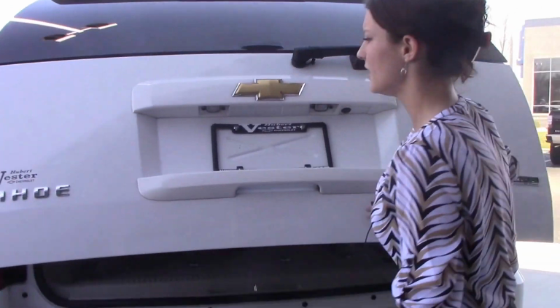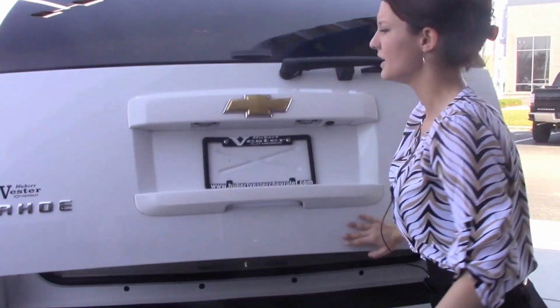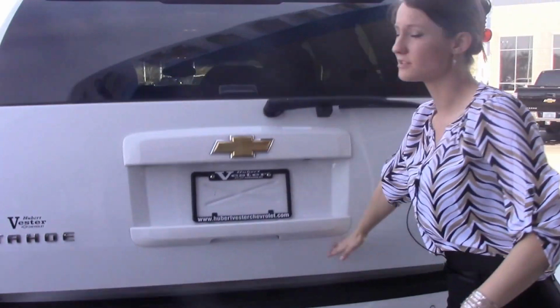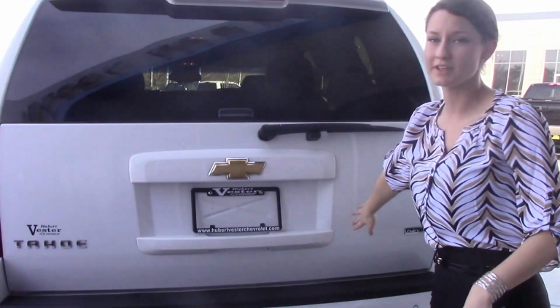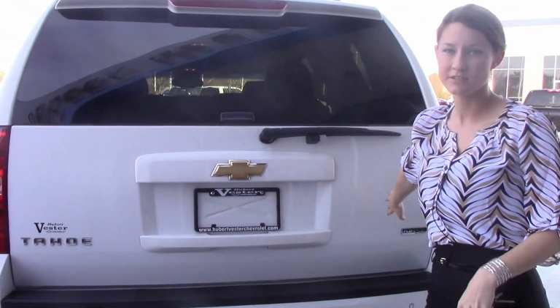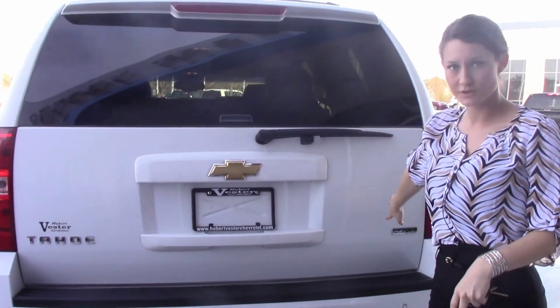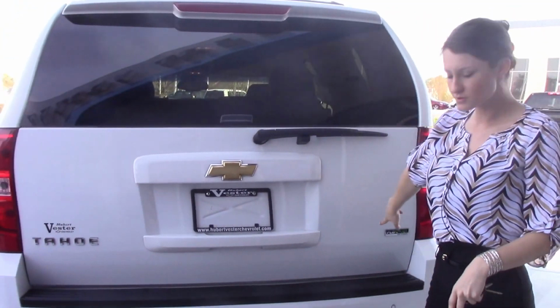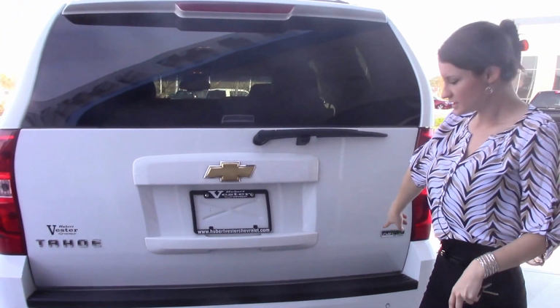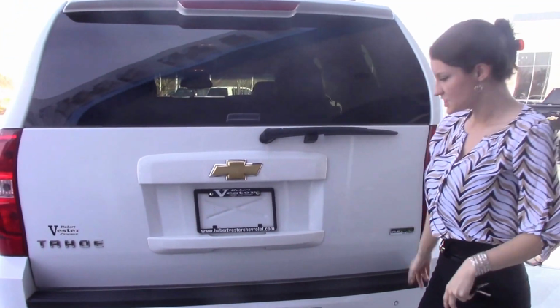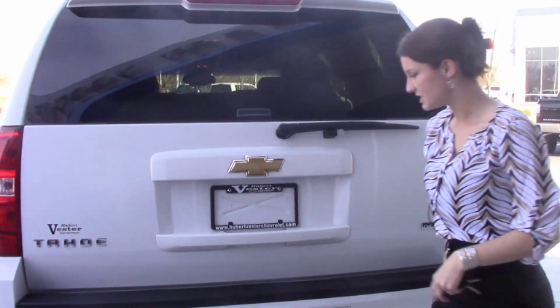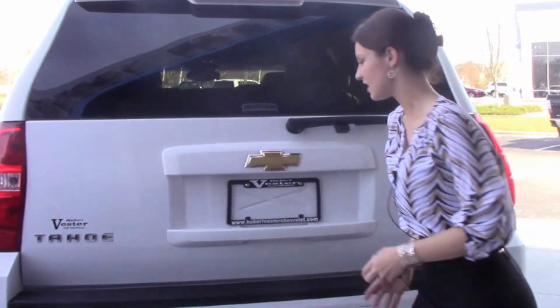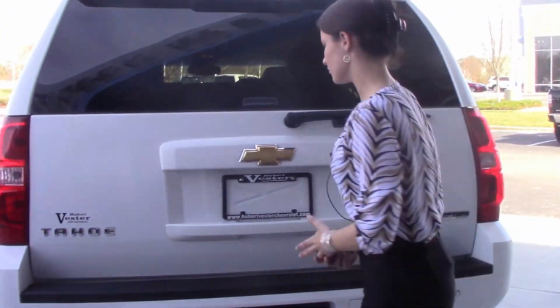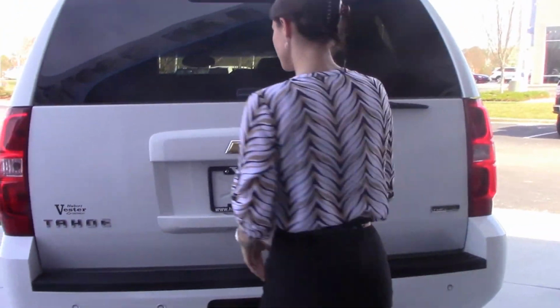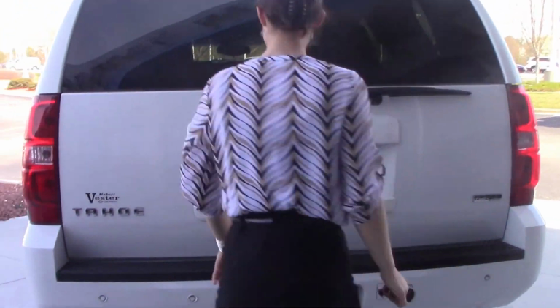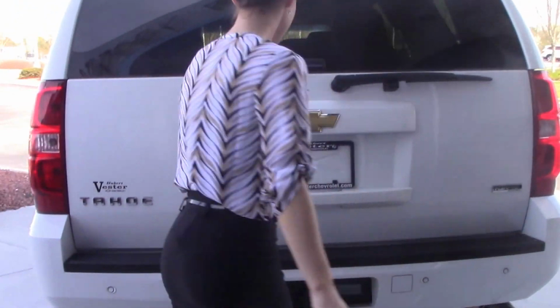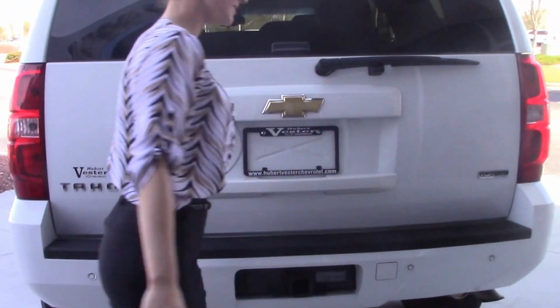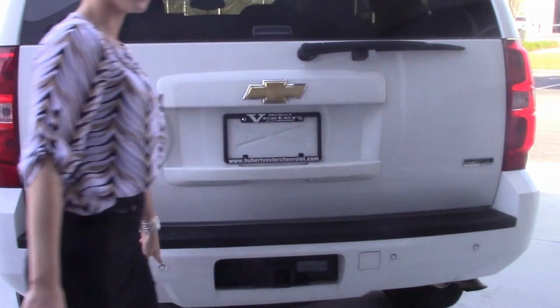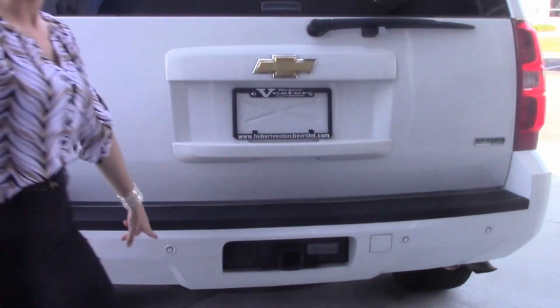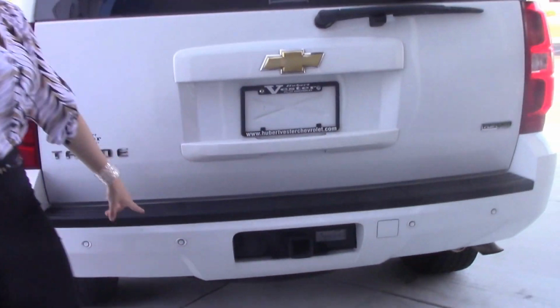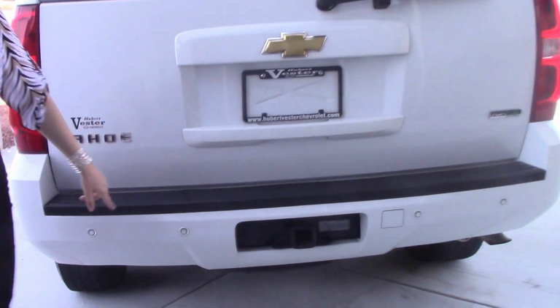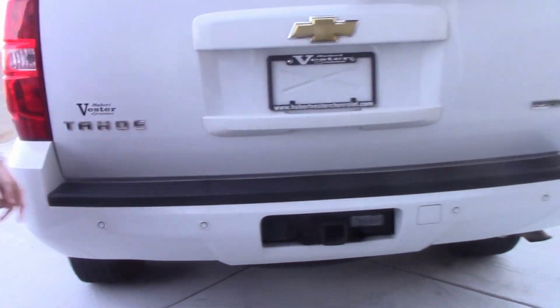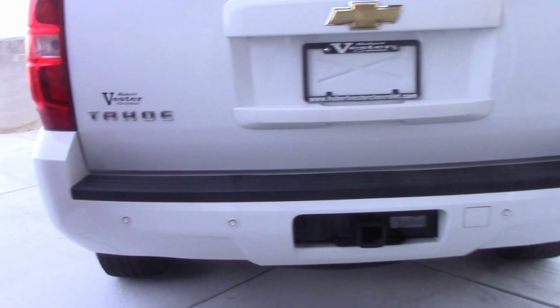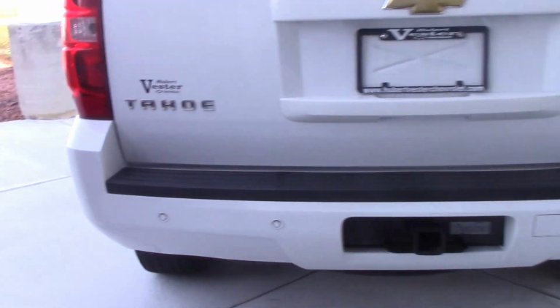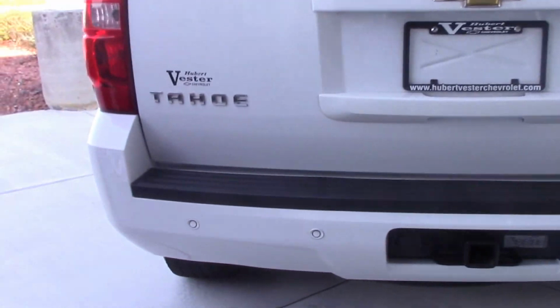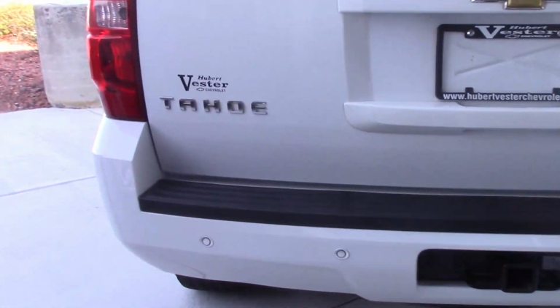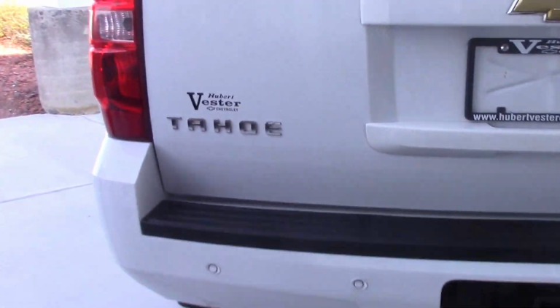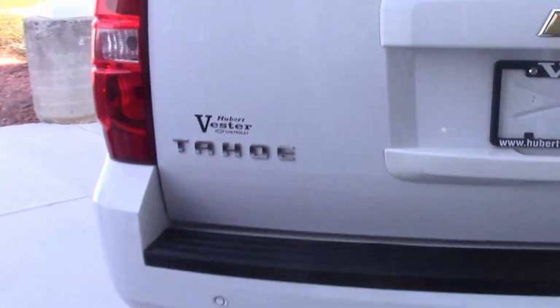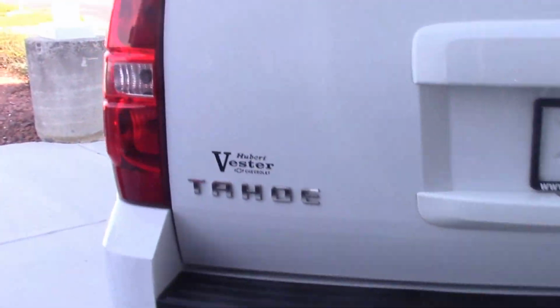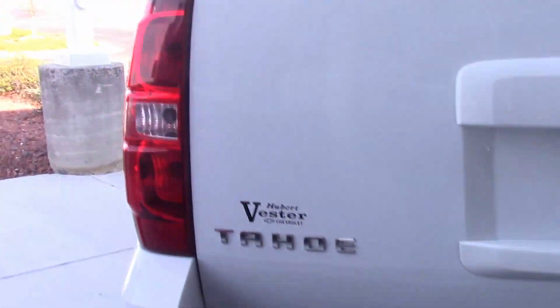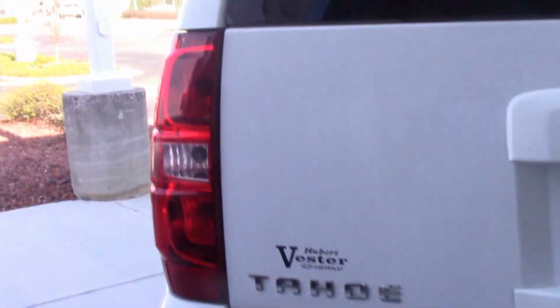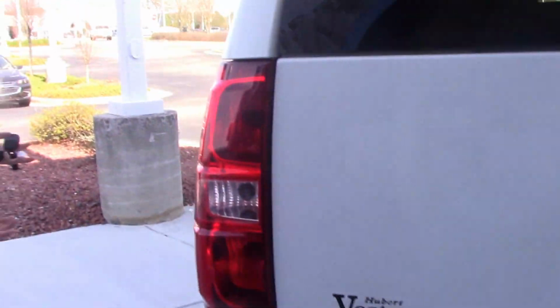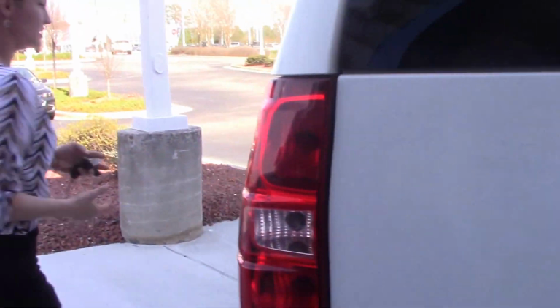It is flex fuel. As you can see, it's got the rear parking assist, which makes it easy when you're backing up something this big.